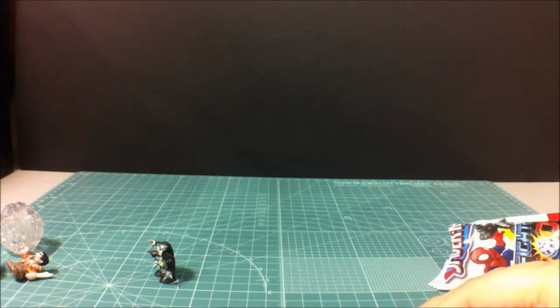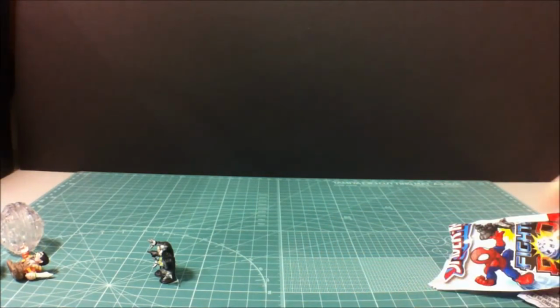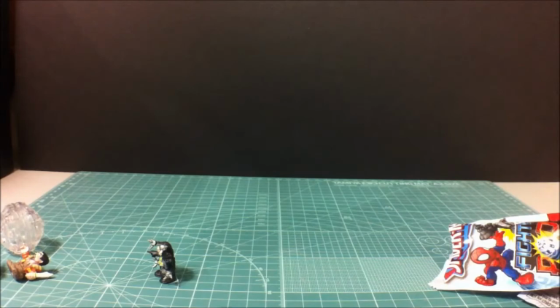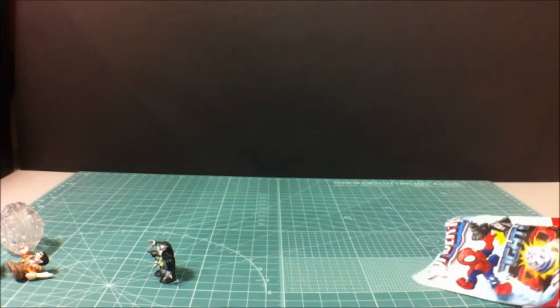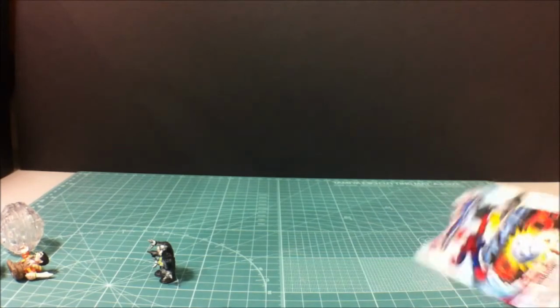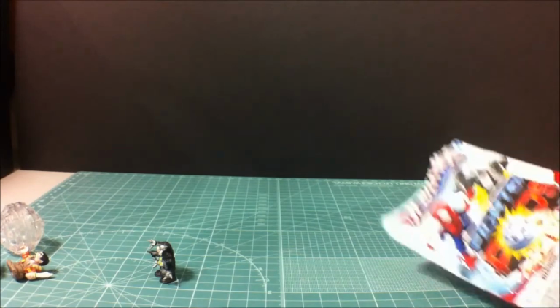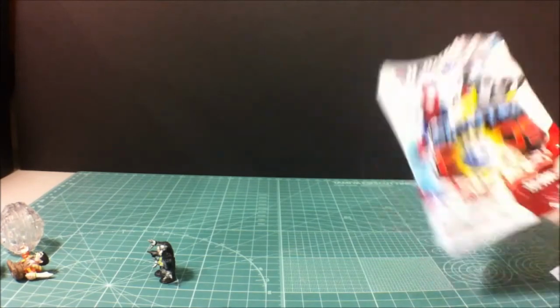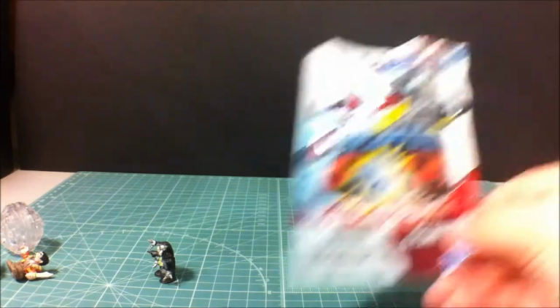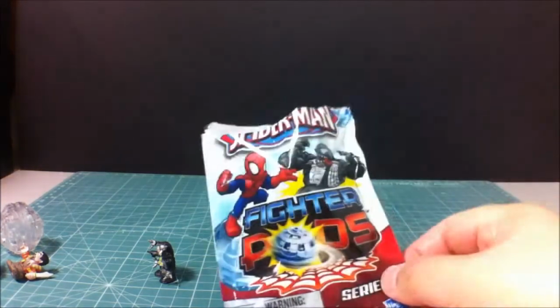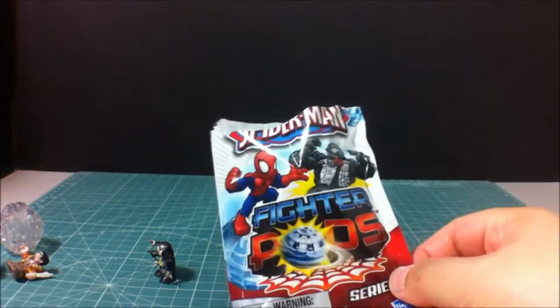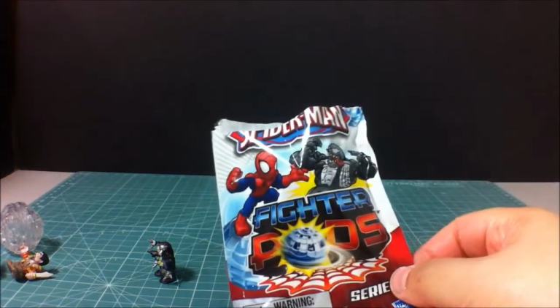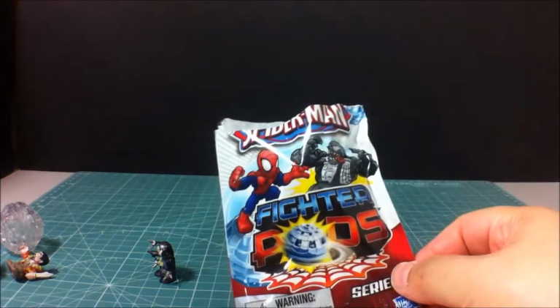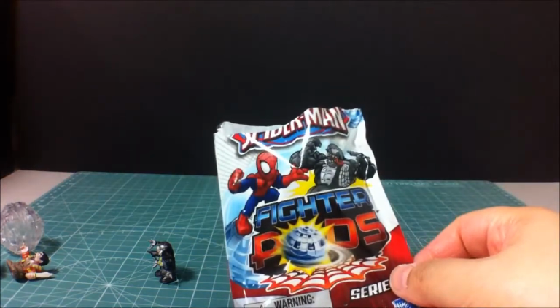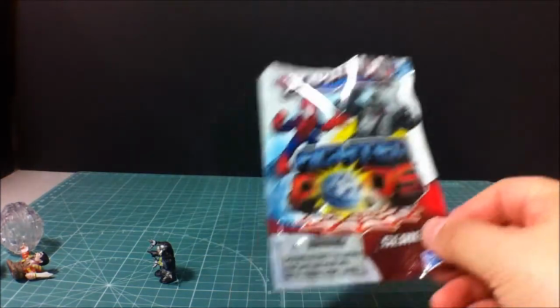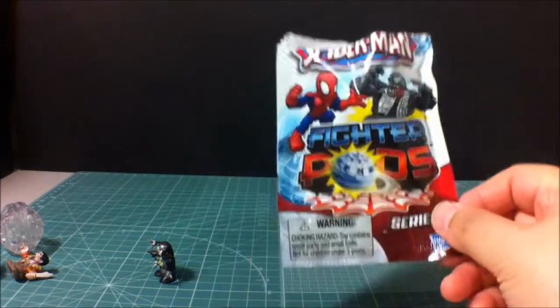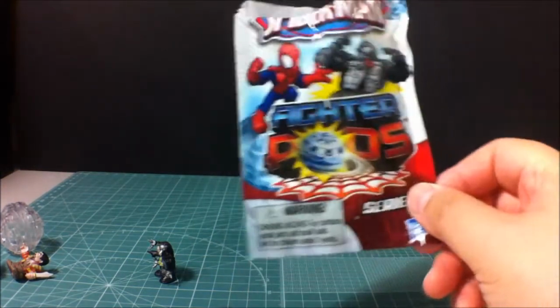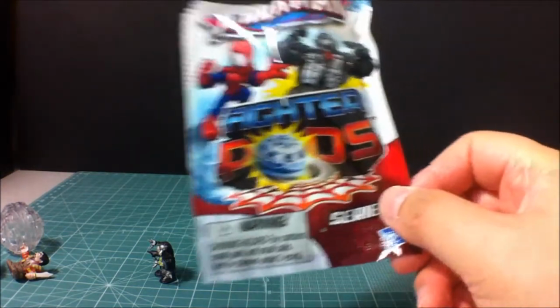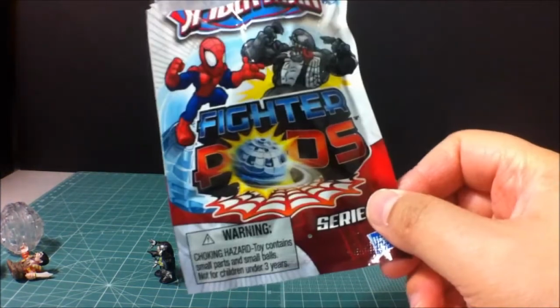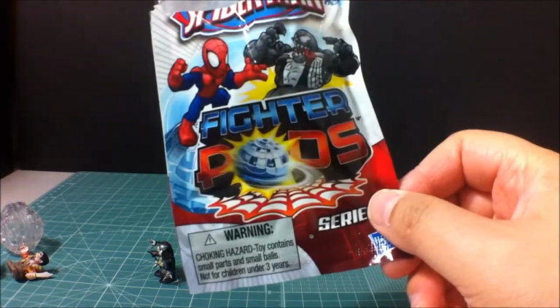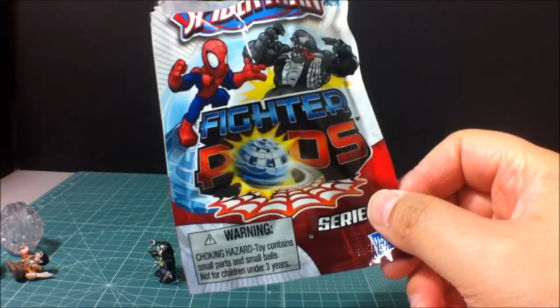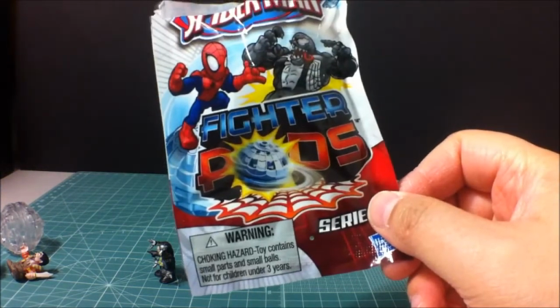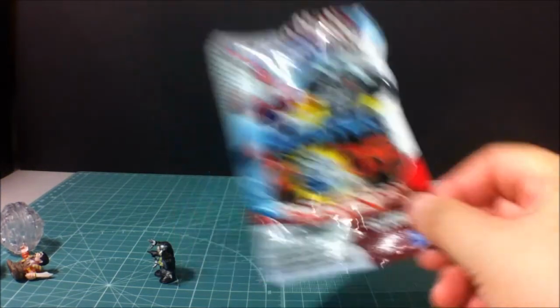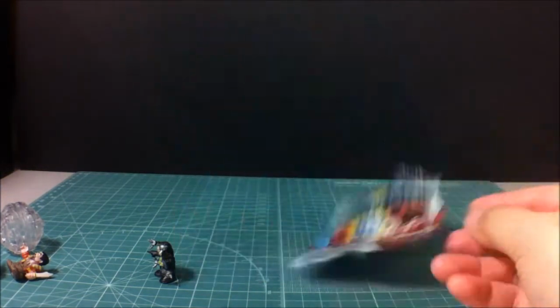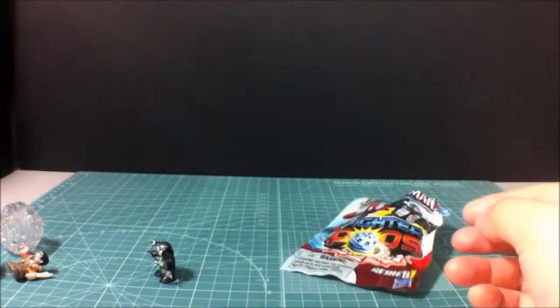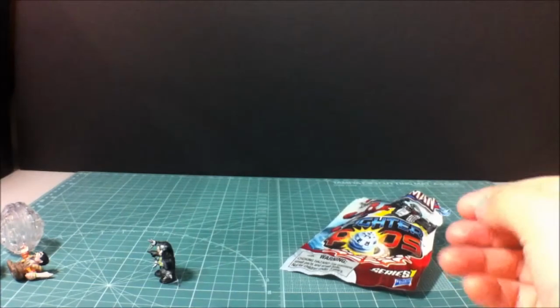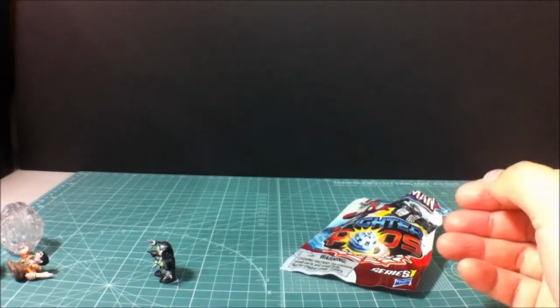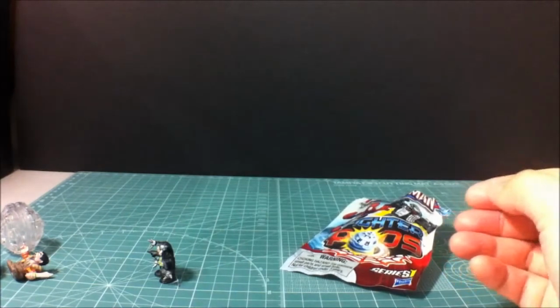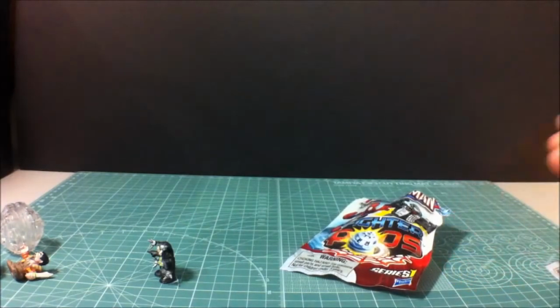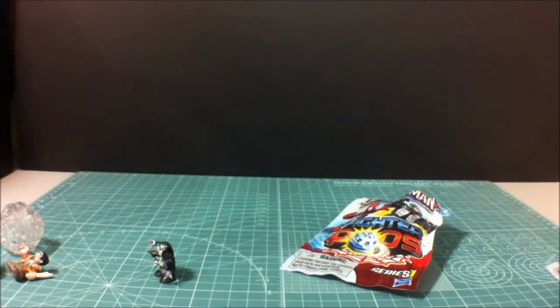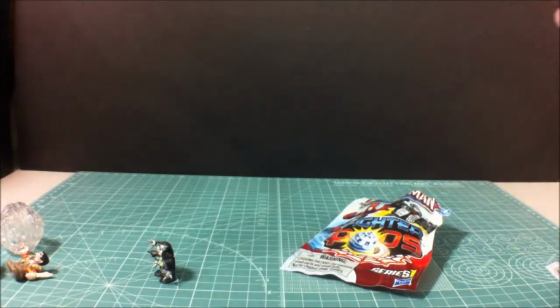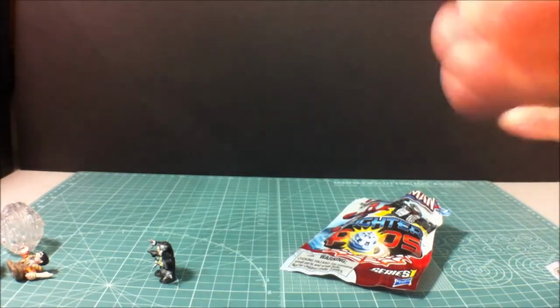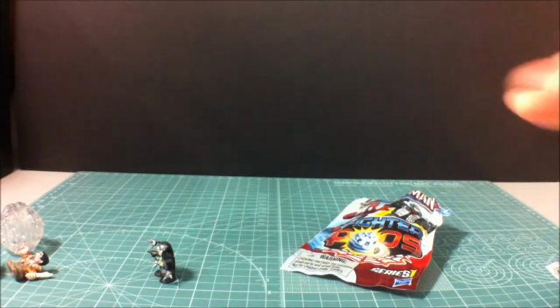Alright. So once again, these were the Ultimate Spider-Man Fighter Pods. And this is Sinjui, going bye-bye.